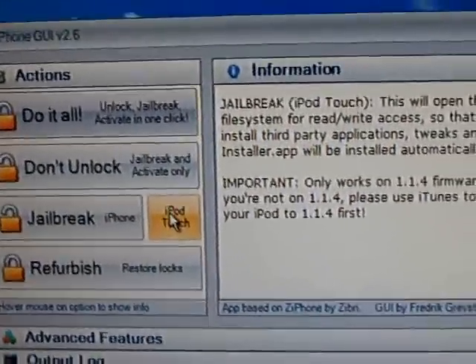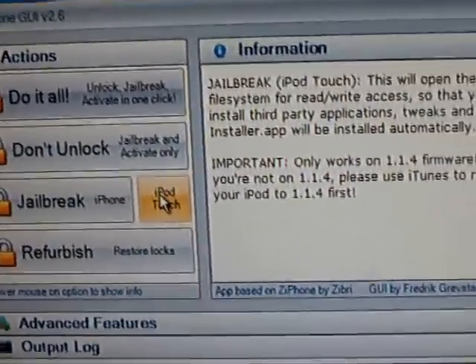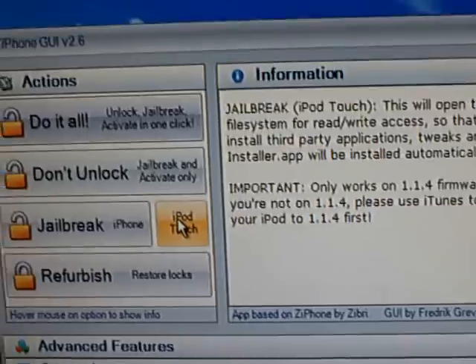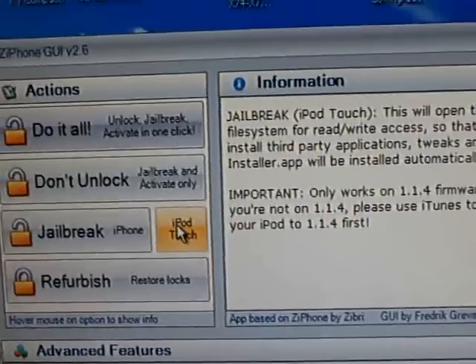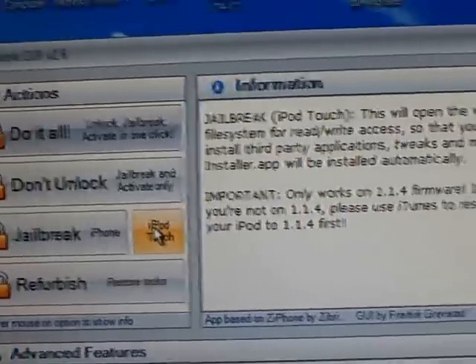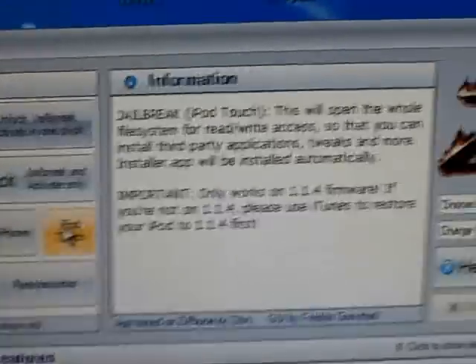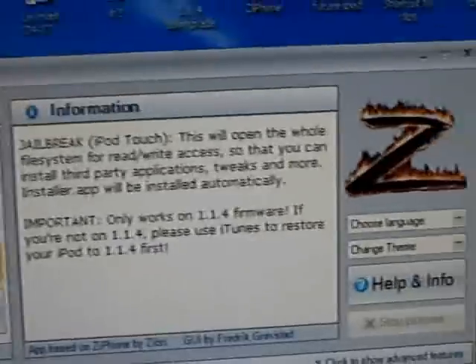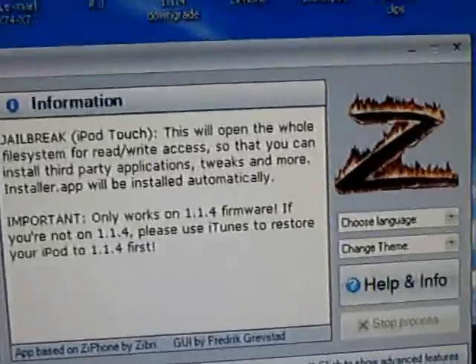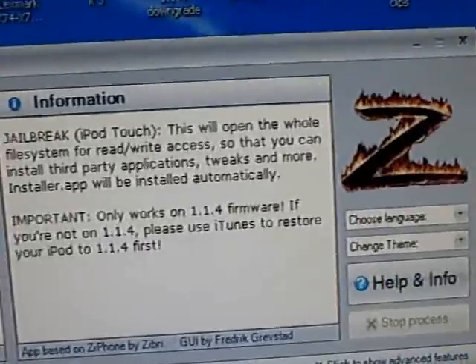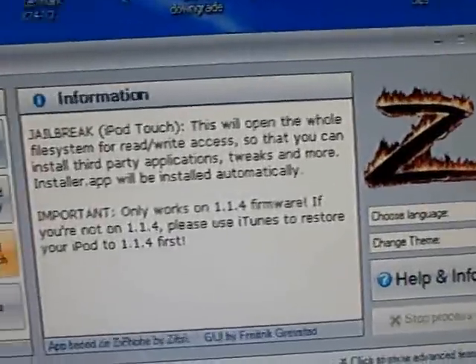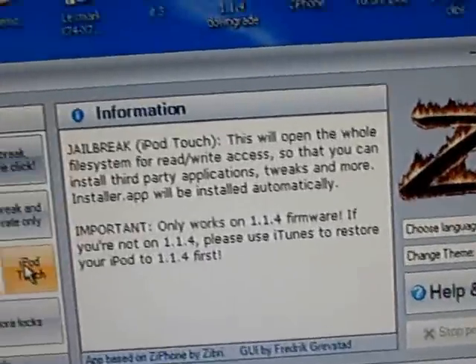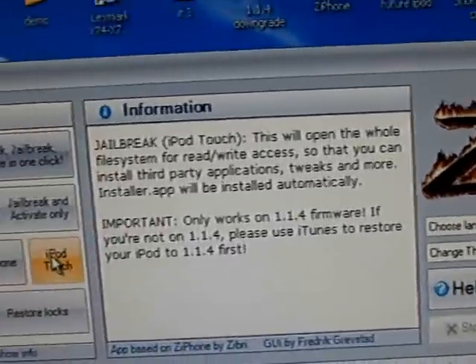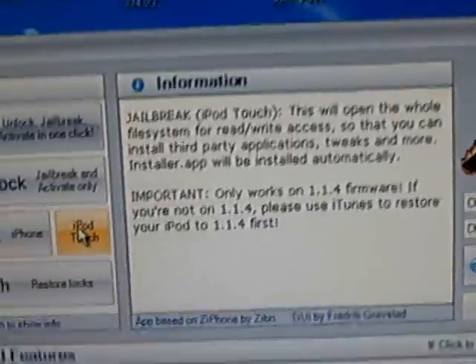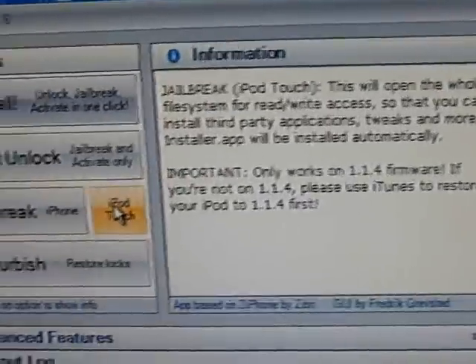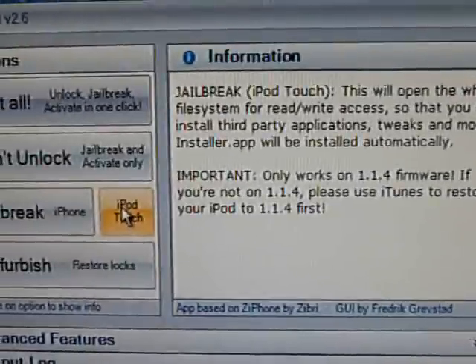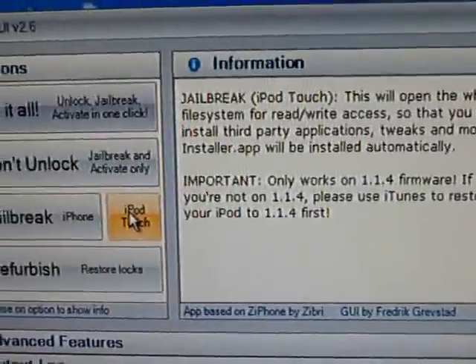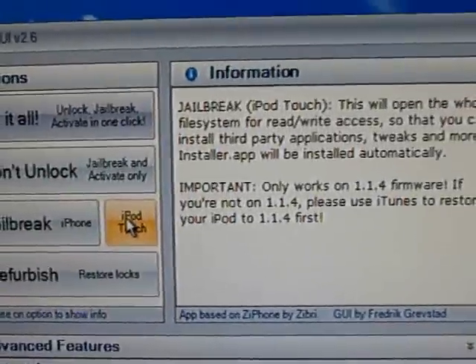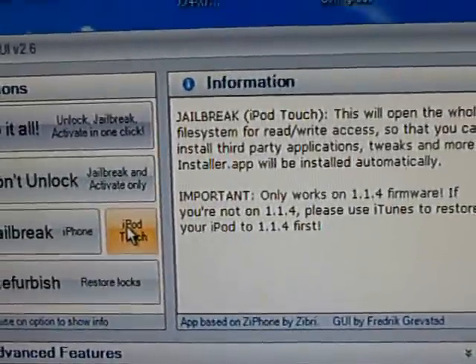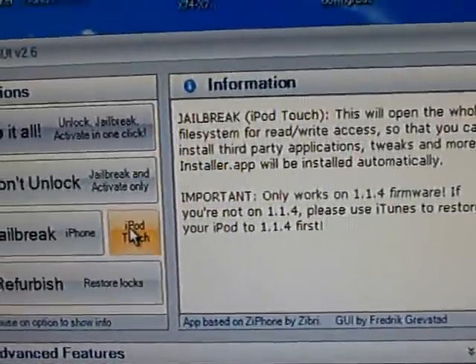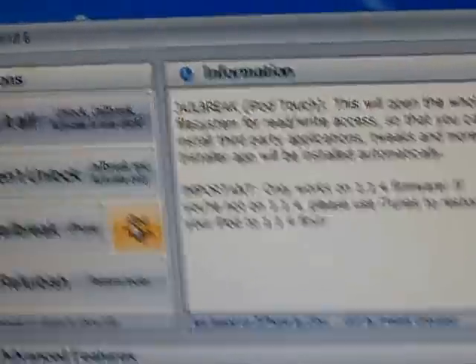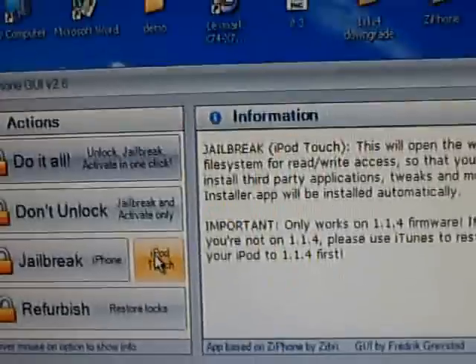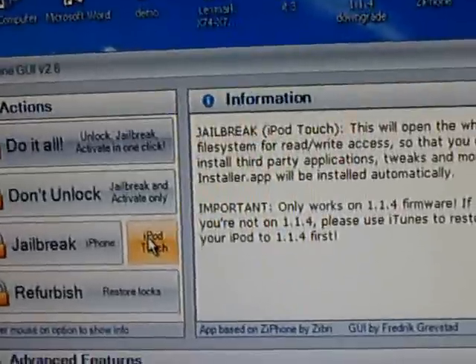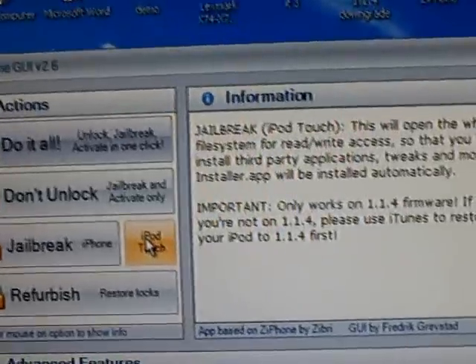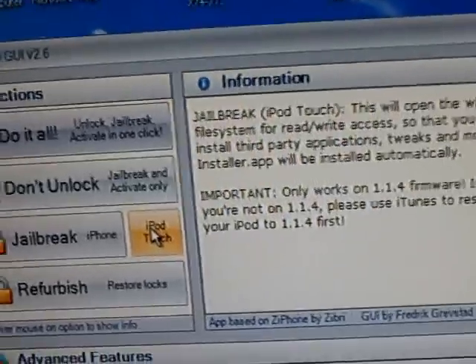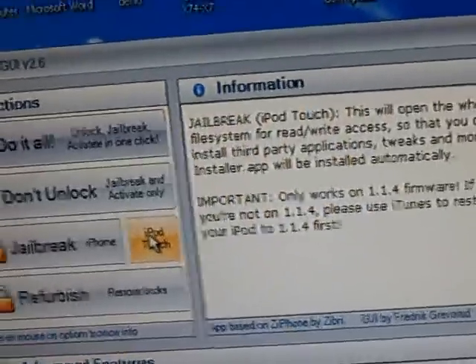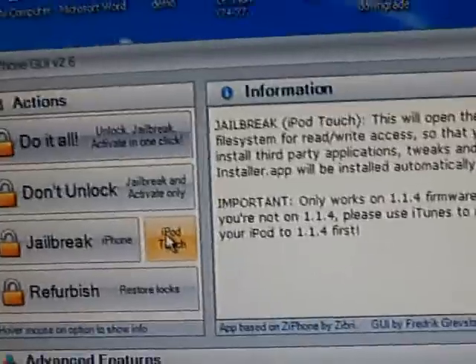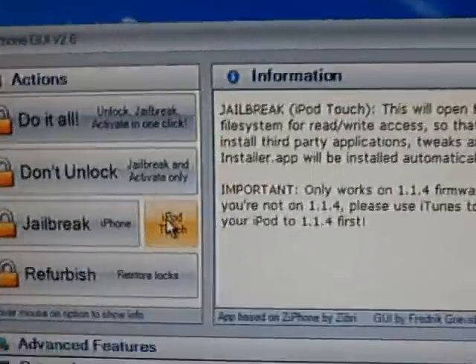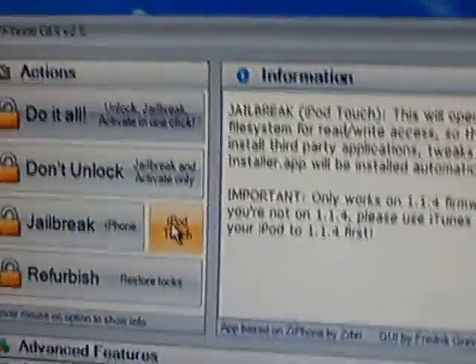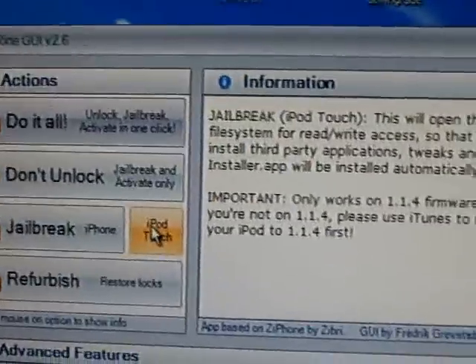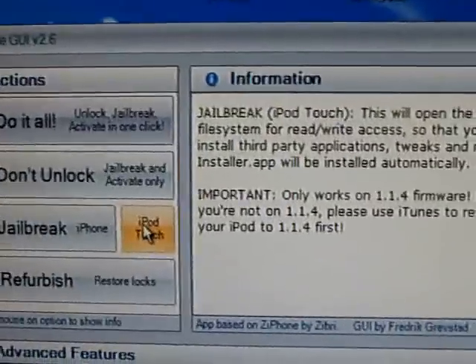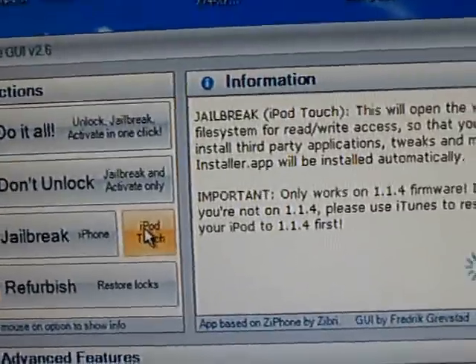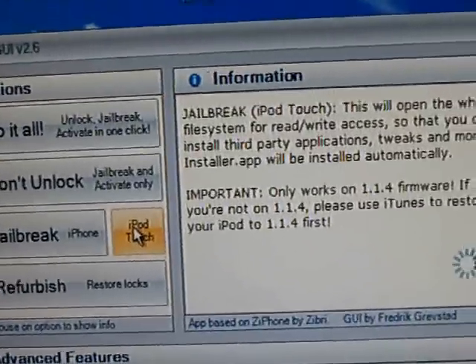you want to click 'Jailbreak the iPod Touch', and this should take under one minute.